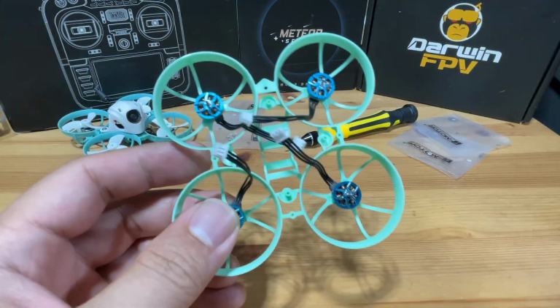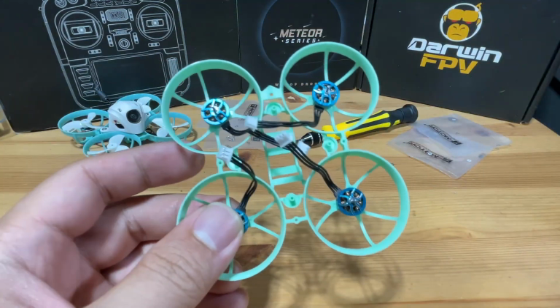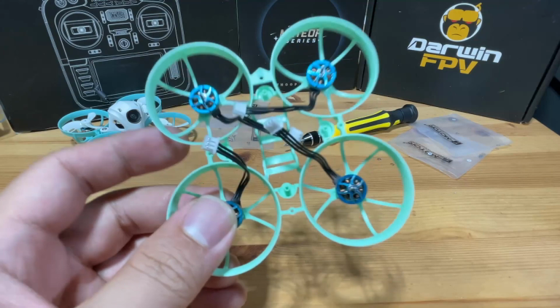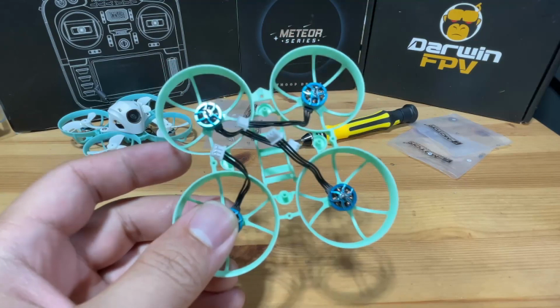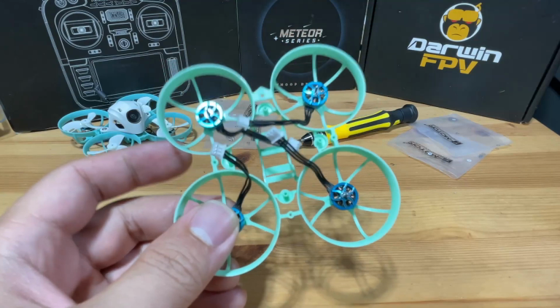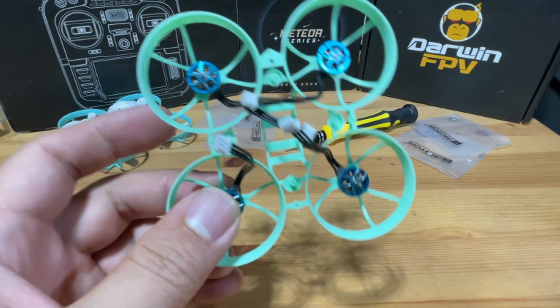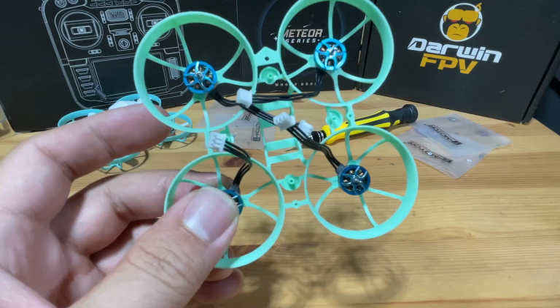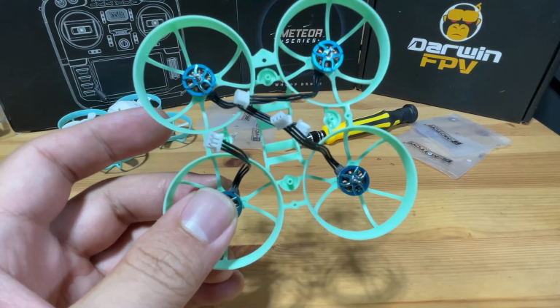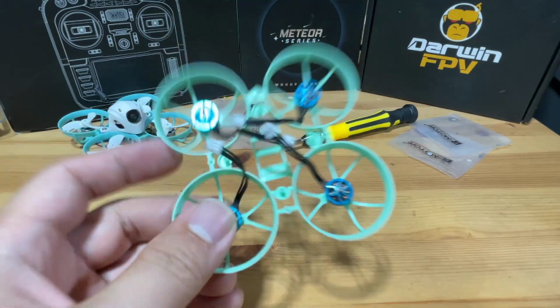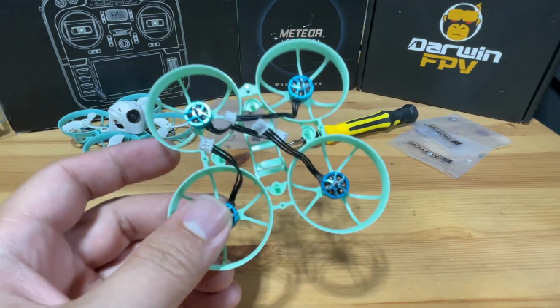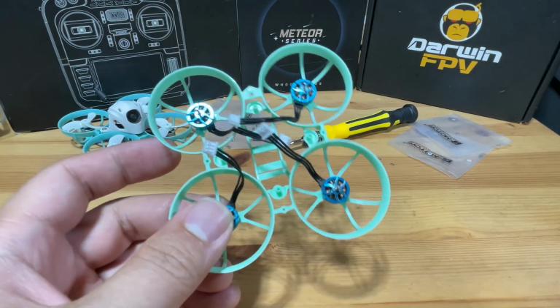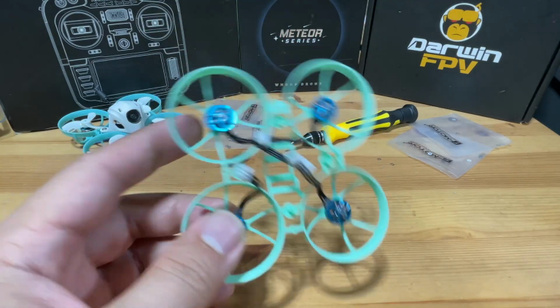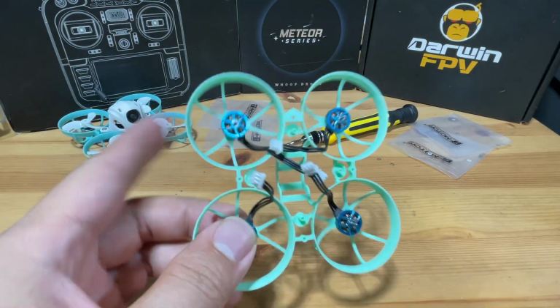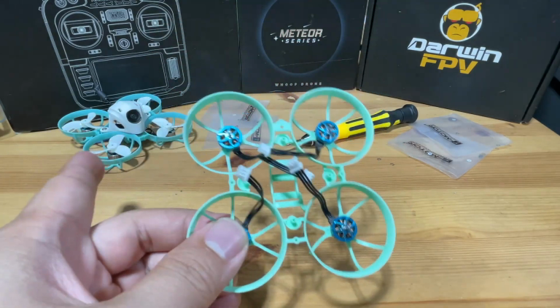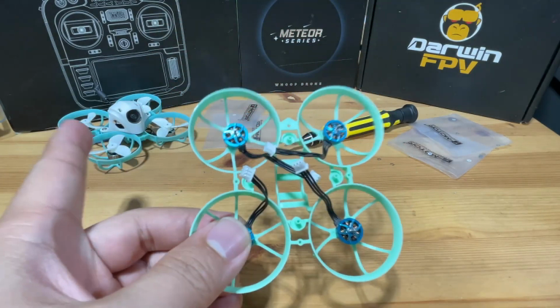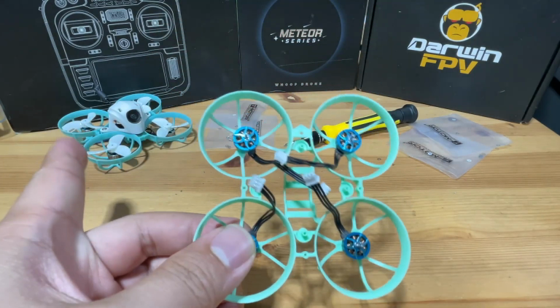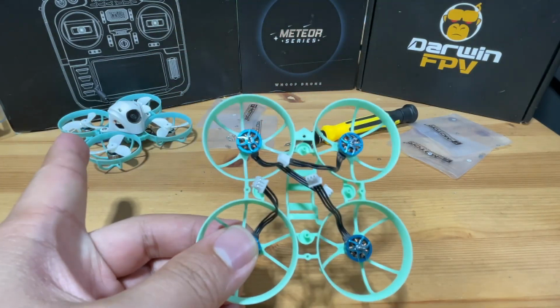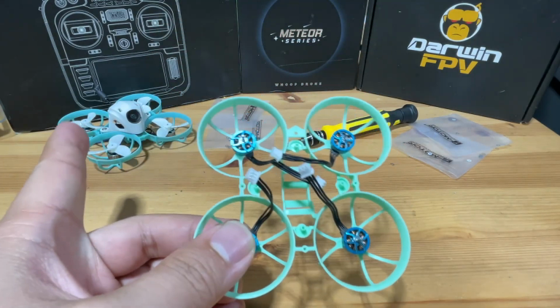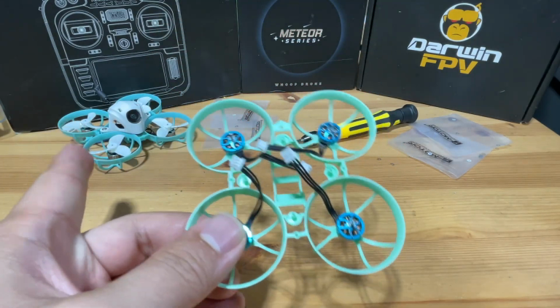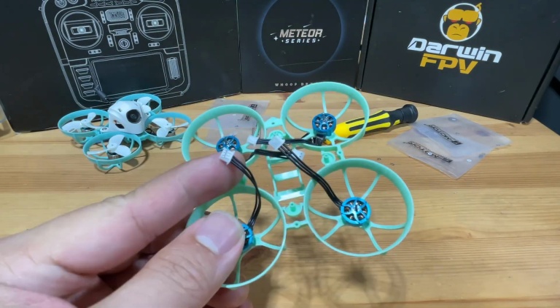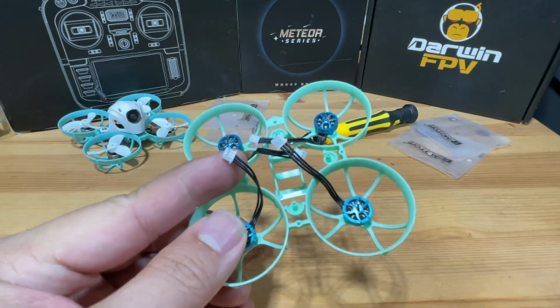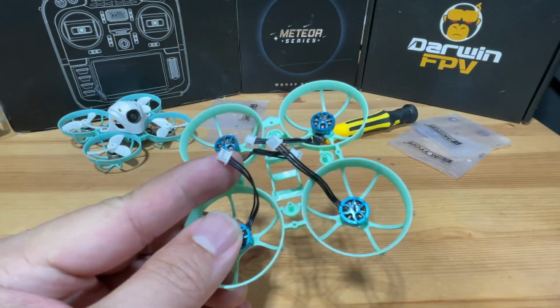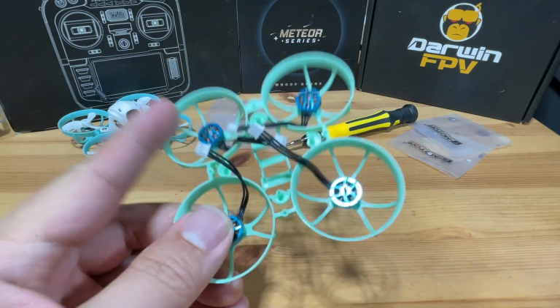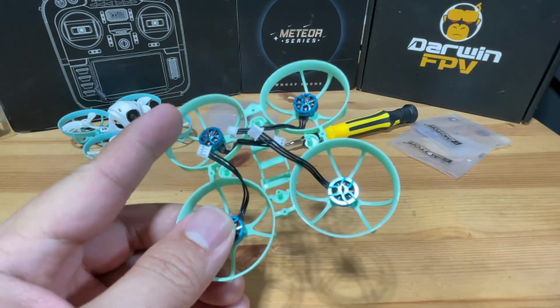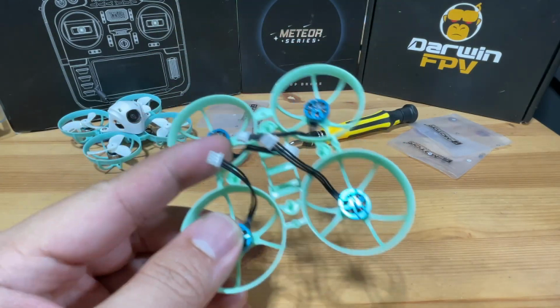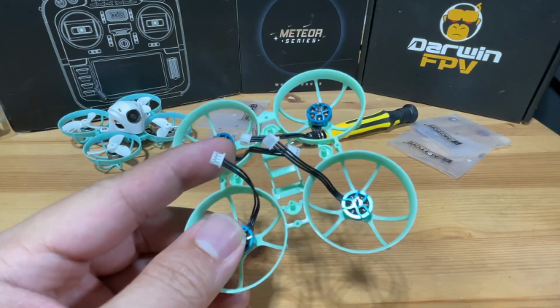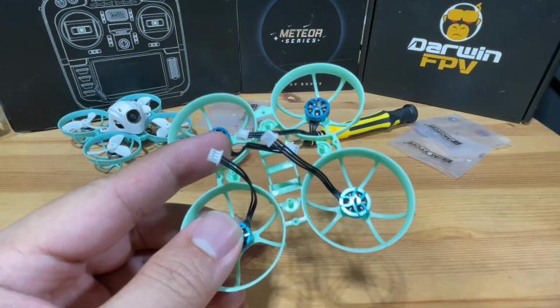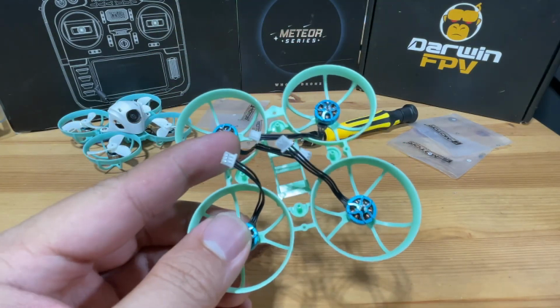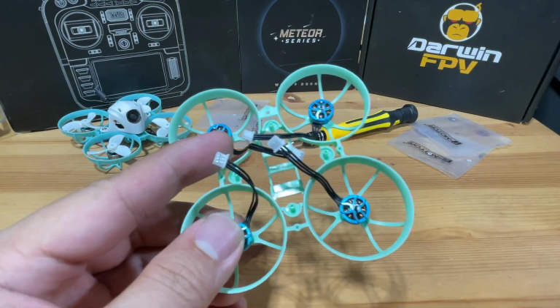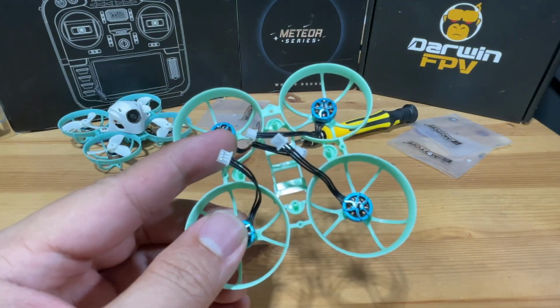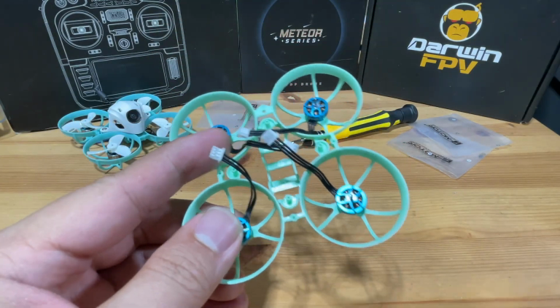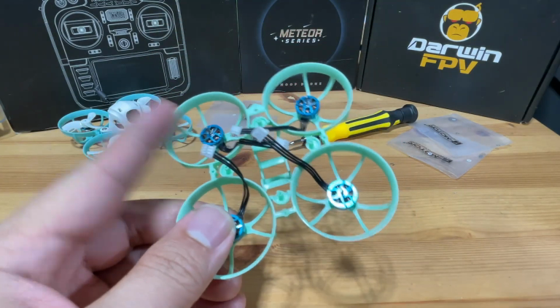We are done. In the next step, we're just going to transfer the flight controller over and it should be completed.